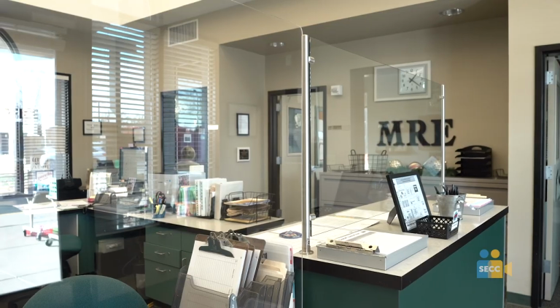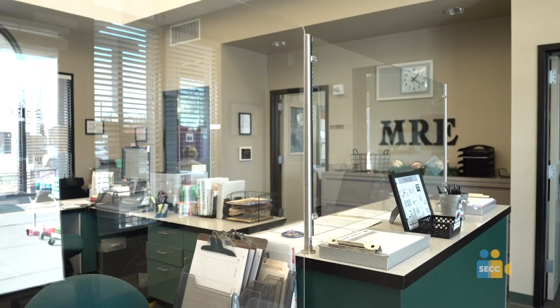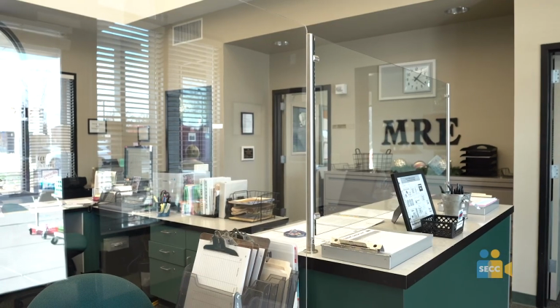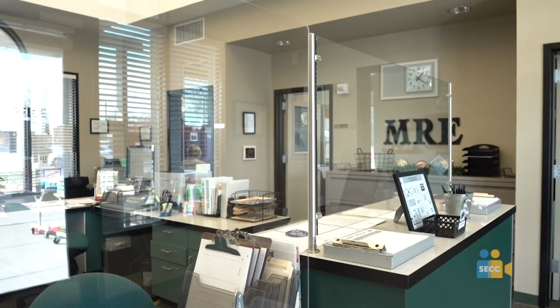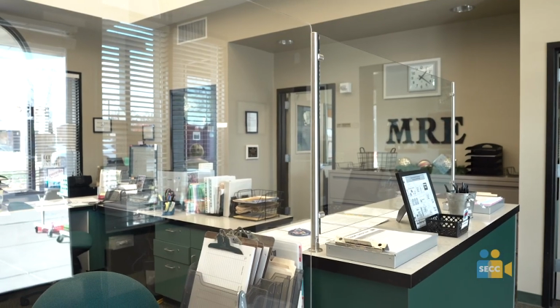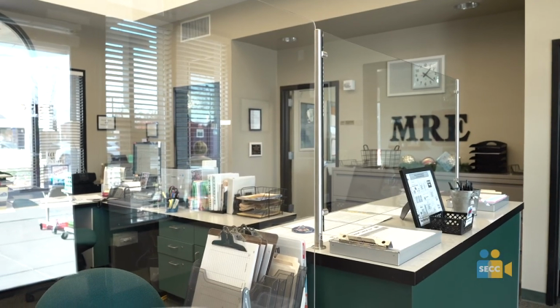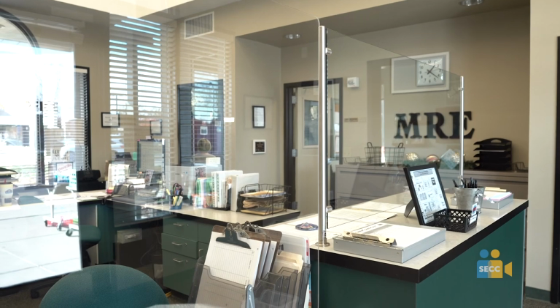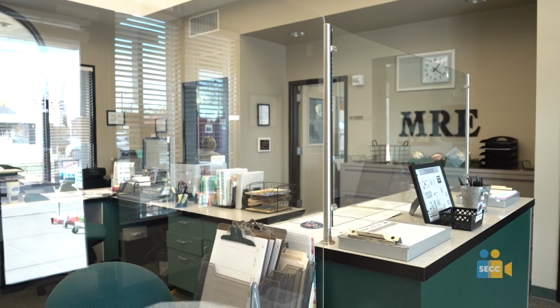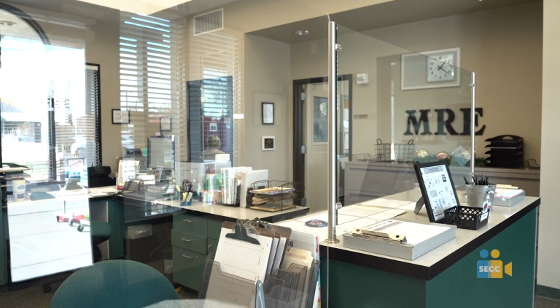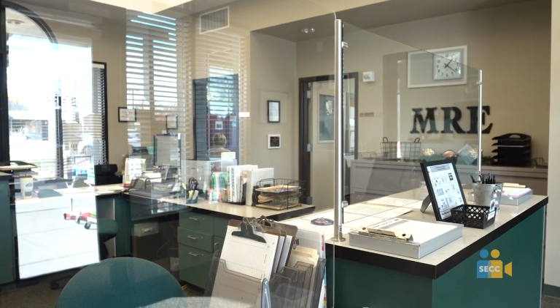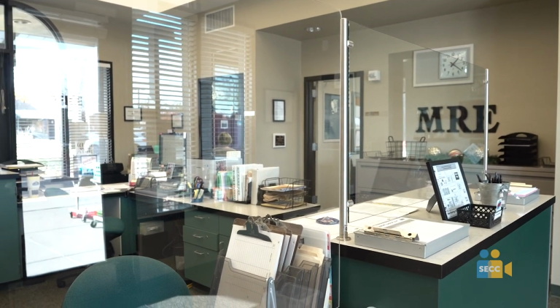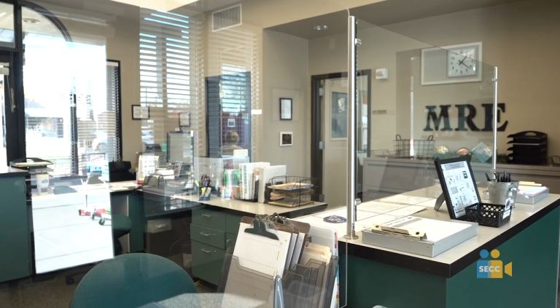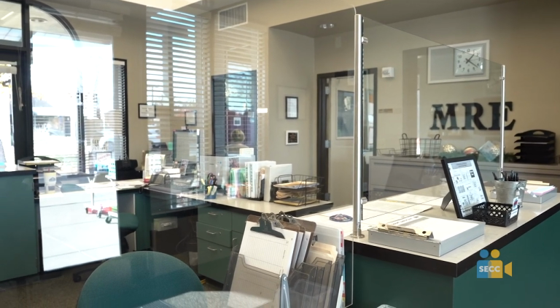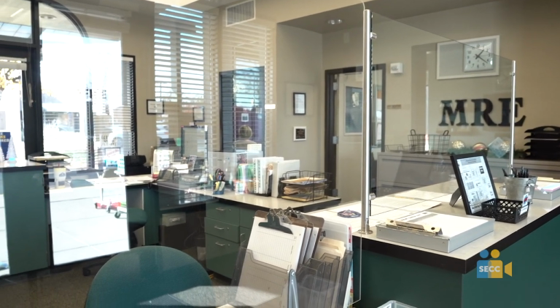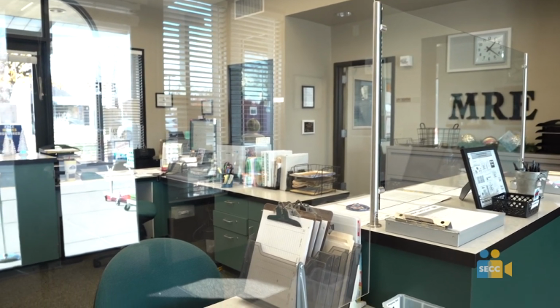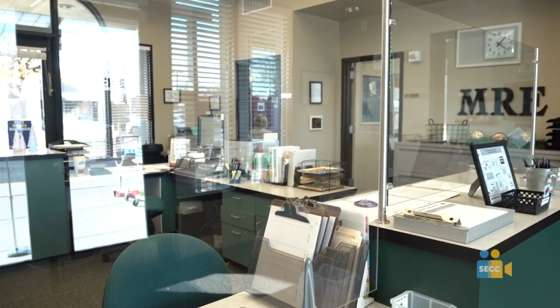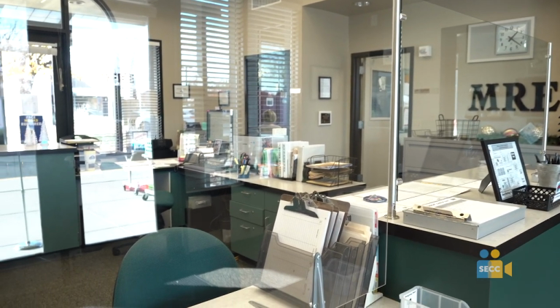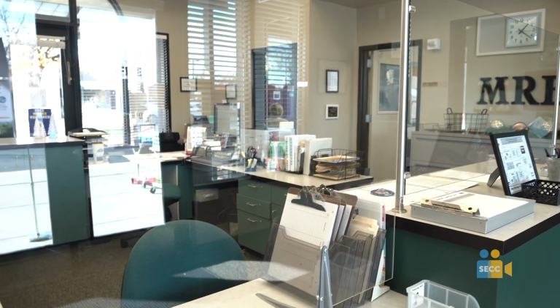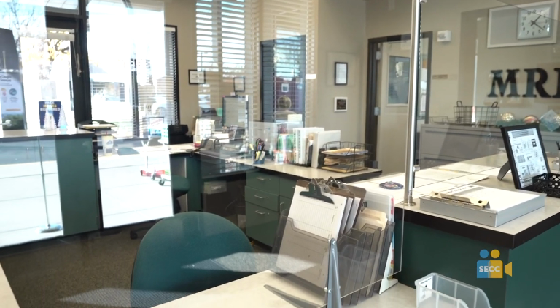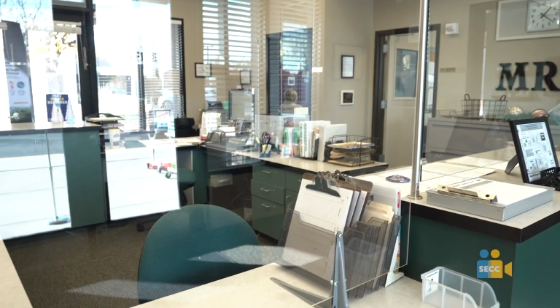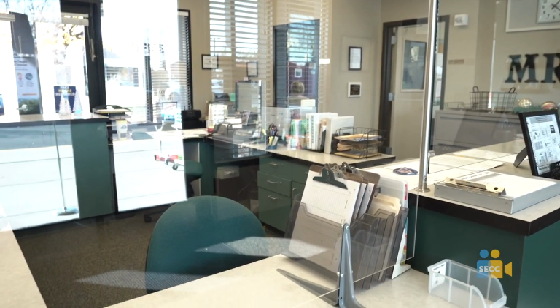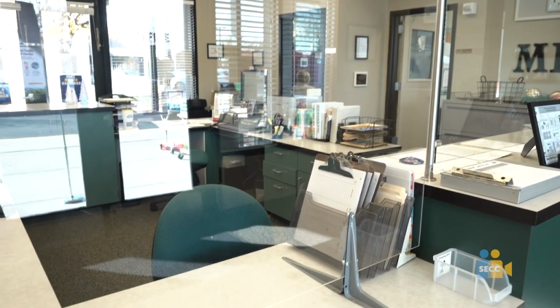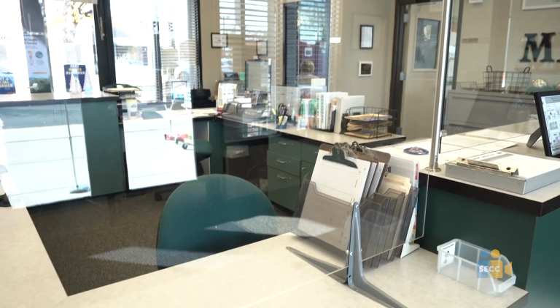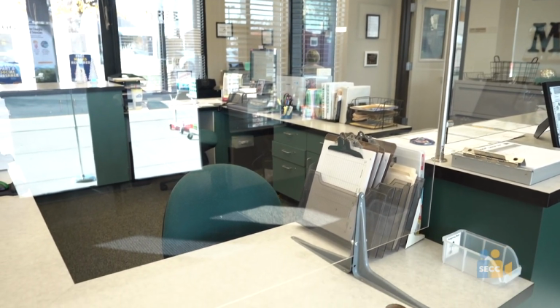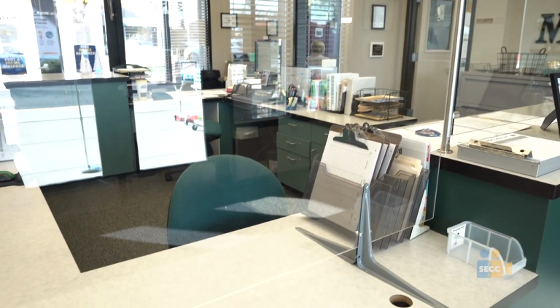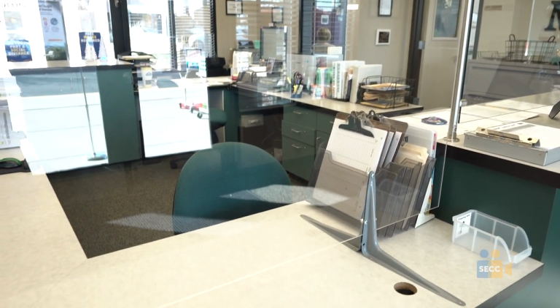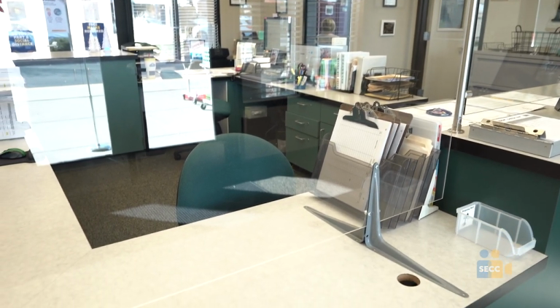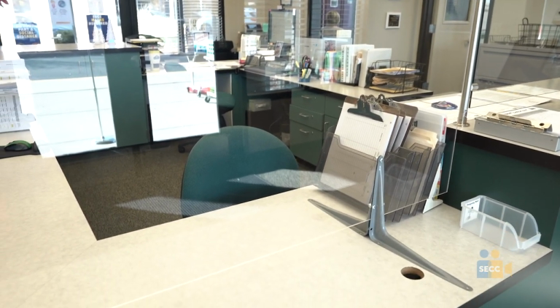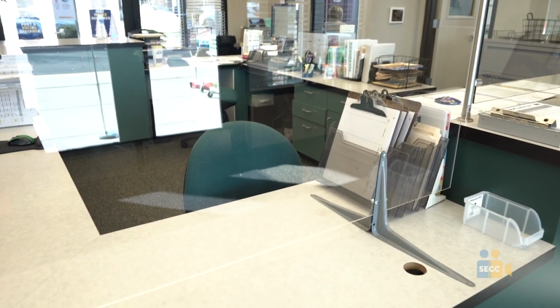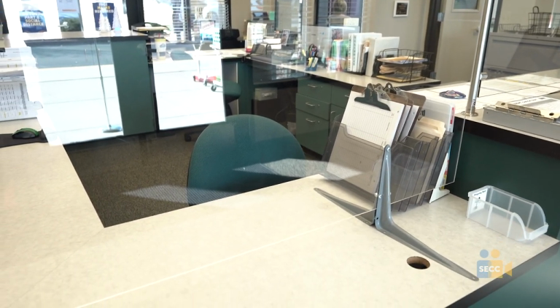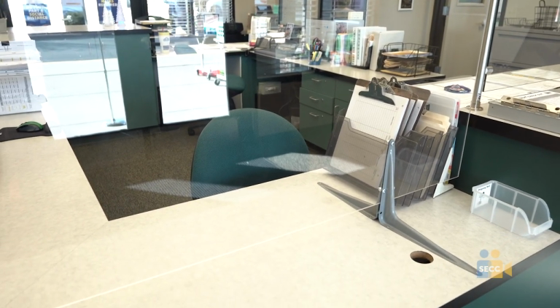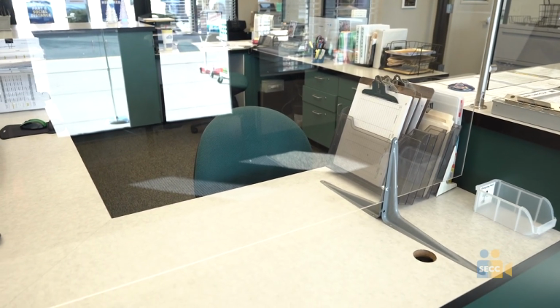Plexiglas has been installed in all of our offices to ensure the safety of our staff and our visitors.